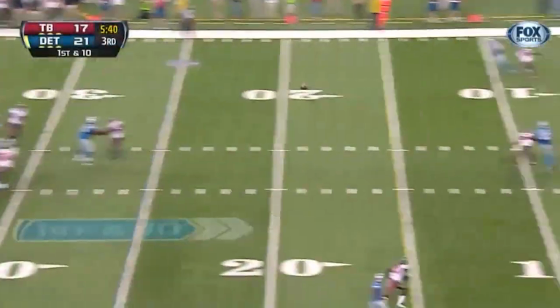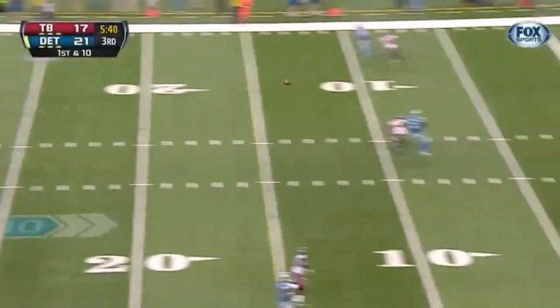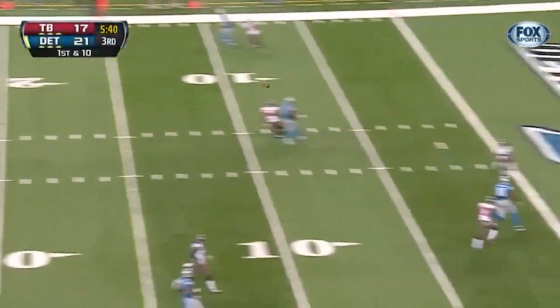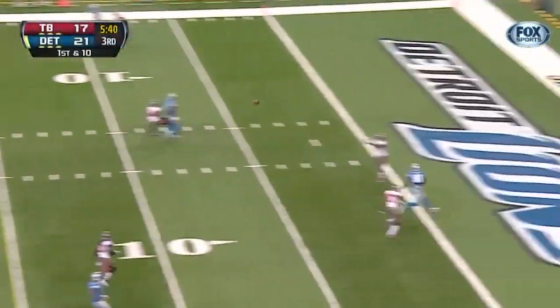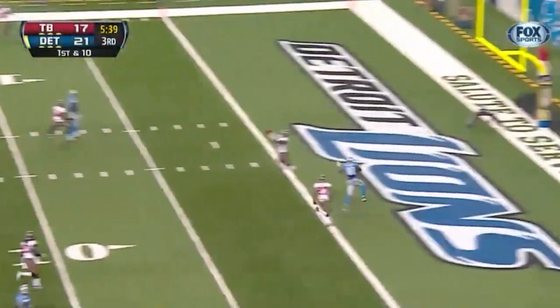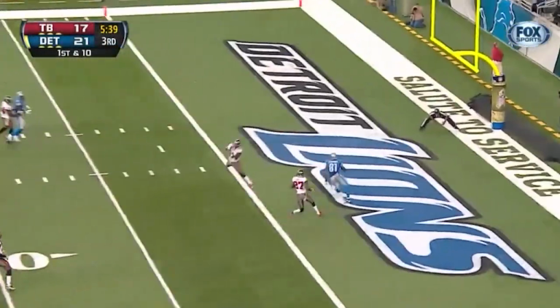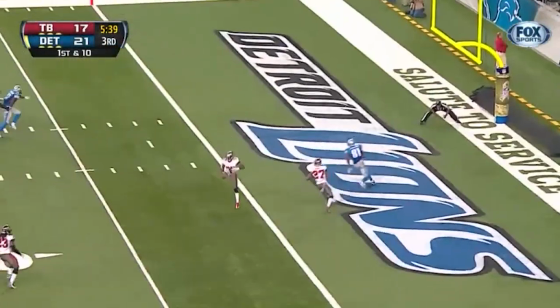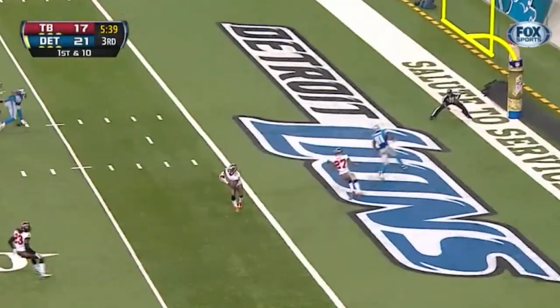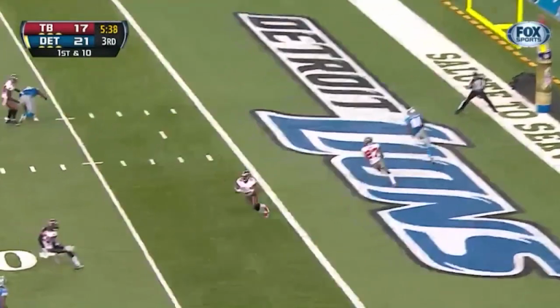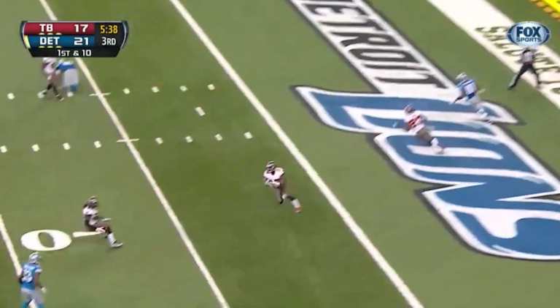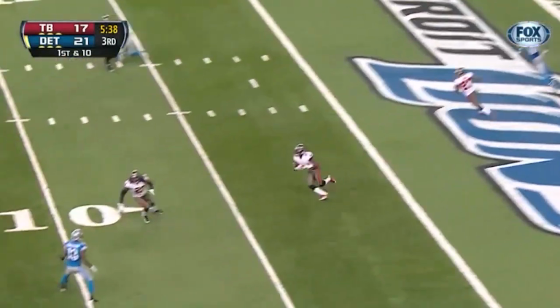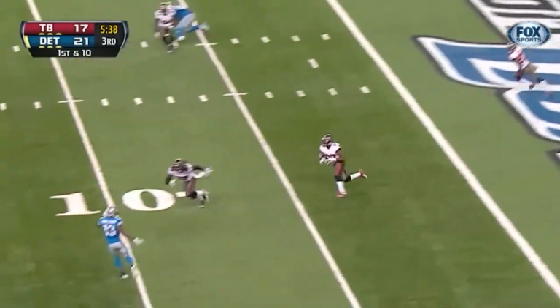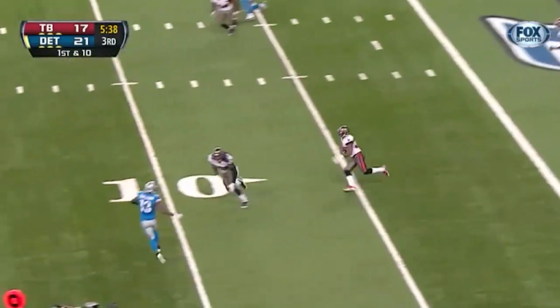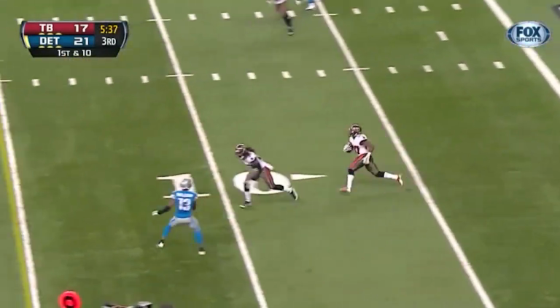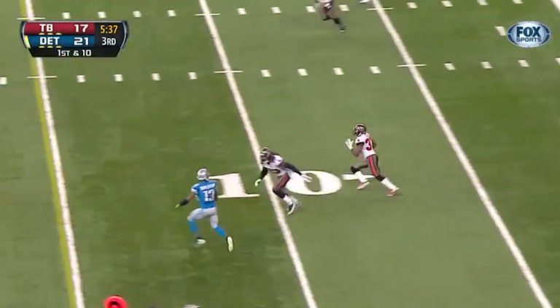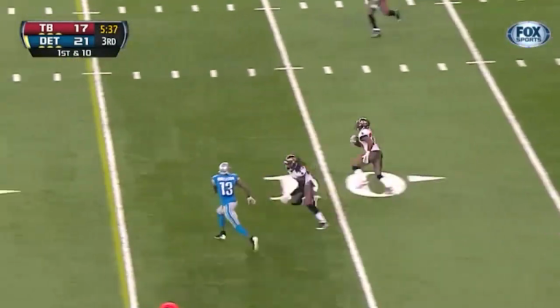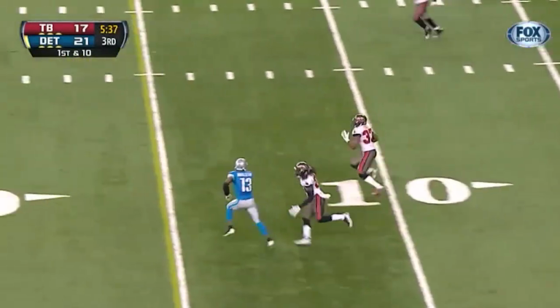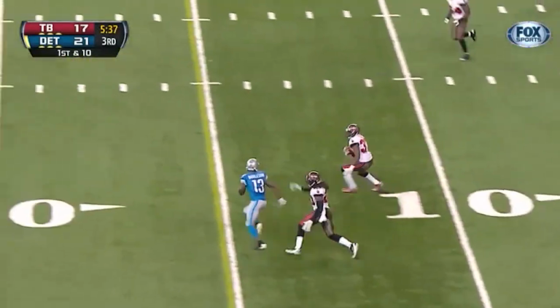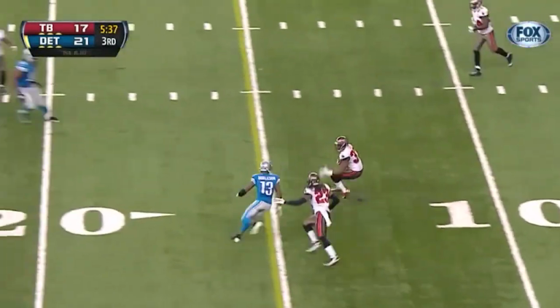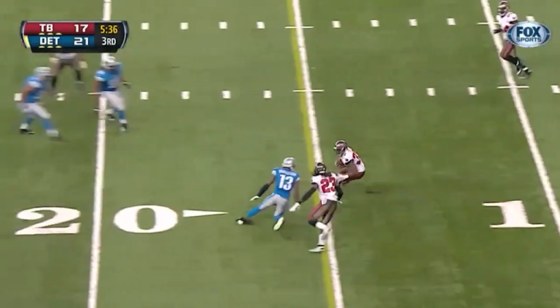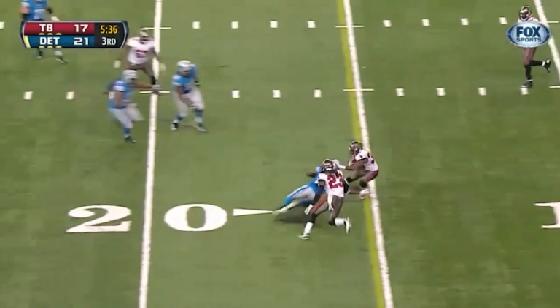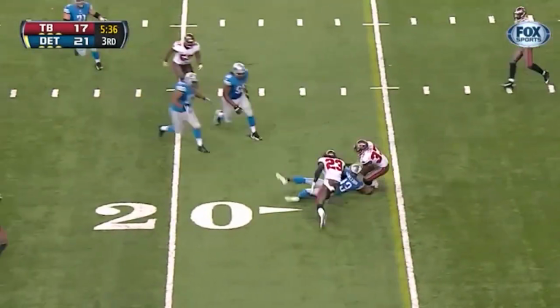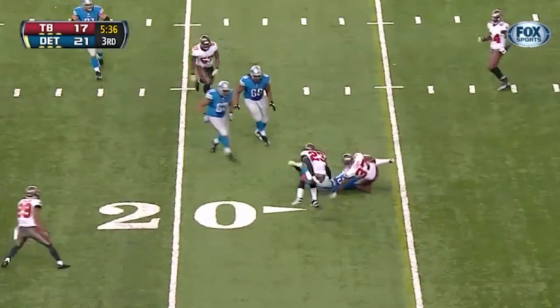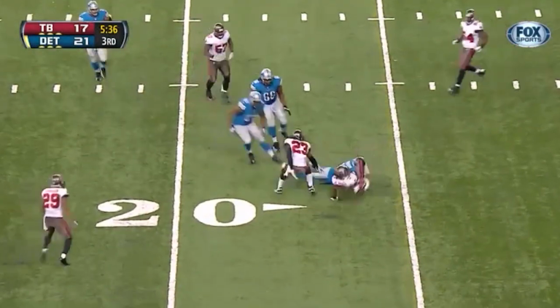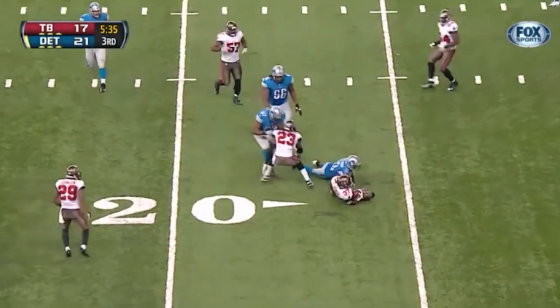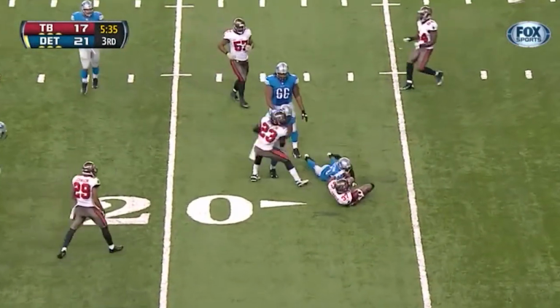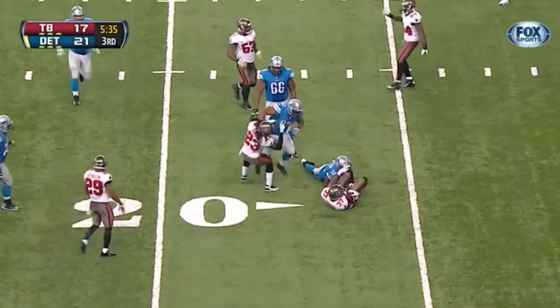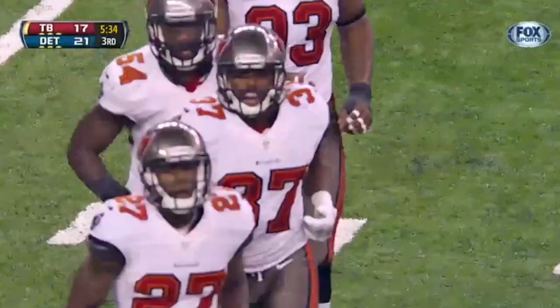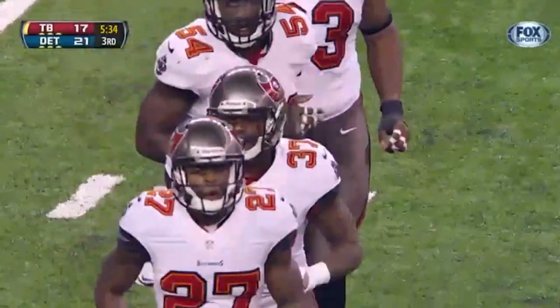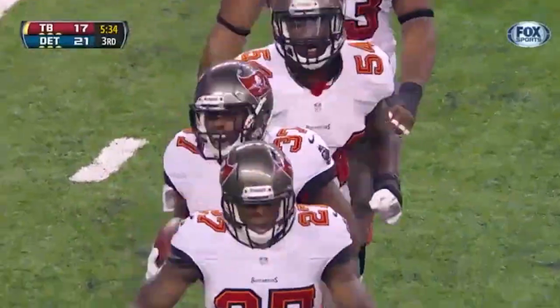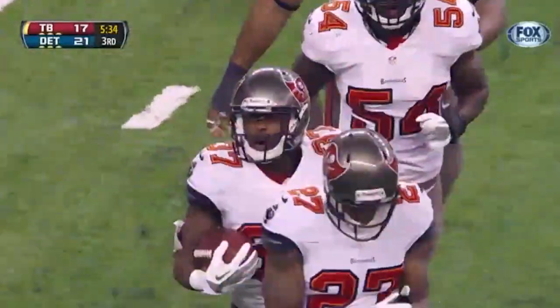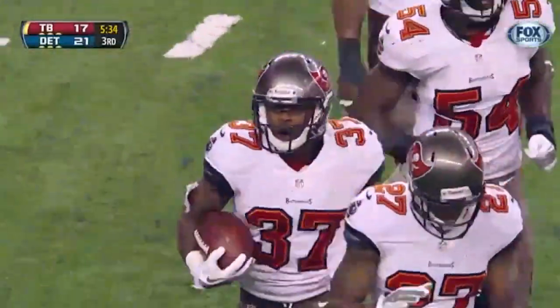Stafford gets it away and he's thrown his third interception of the afternoon — this one by Tandy.